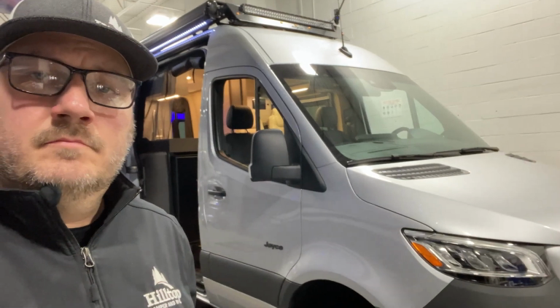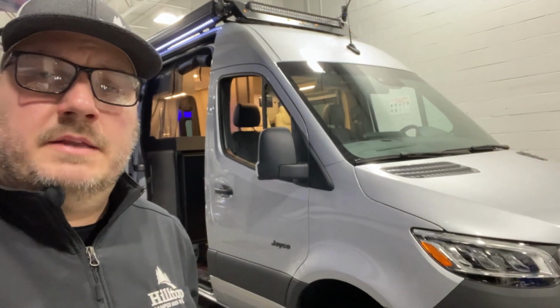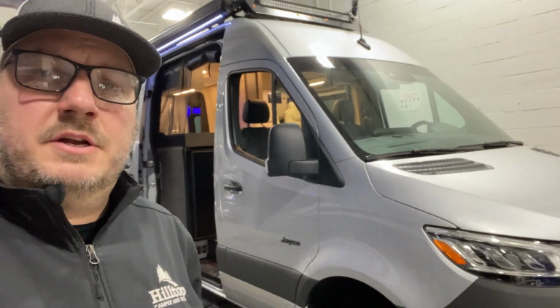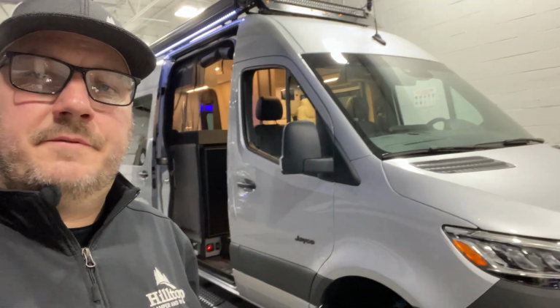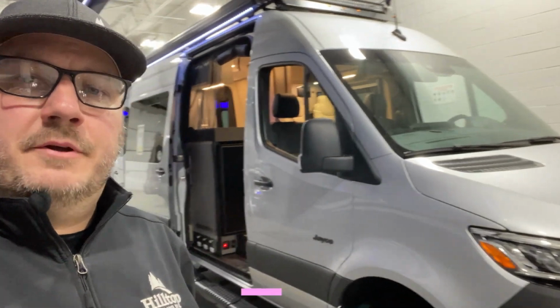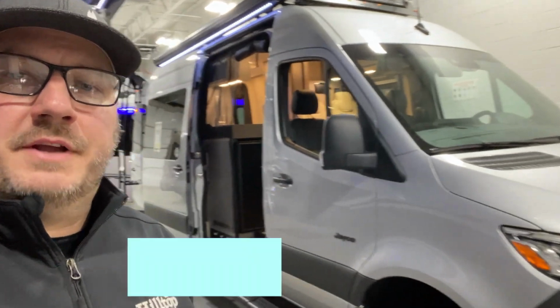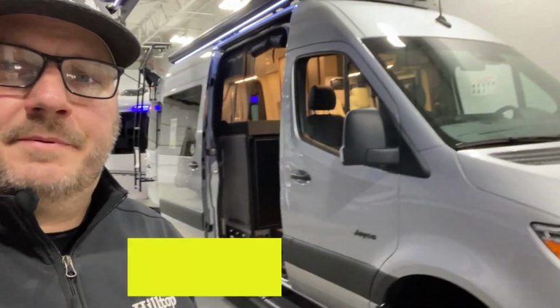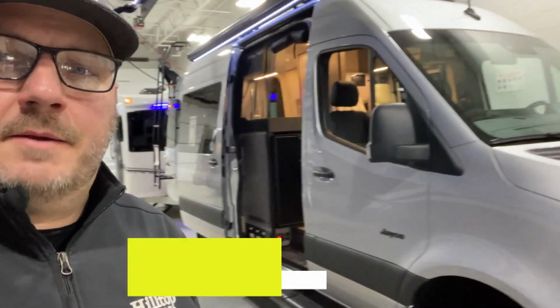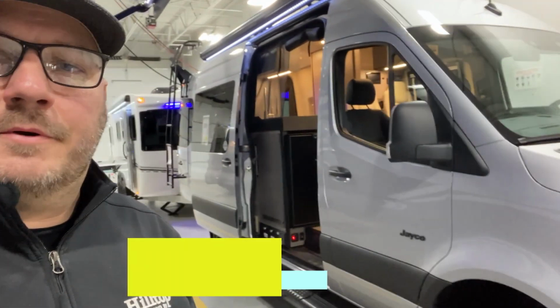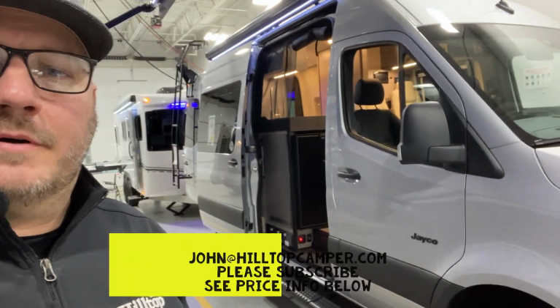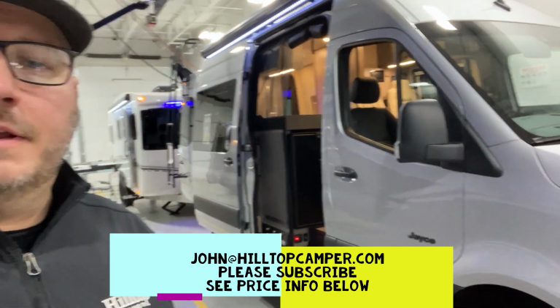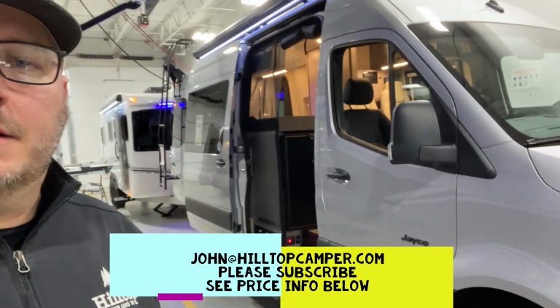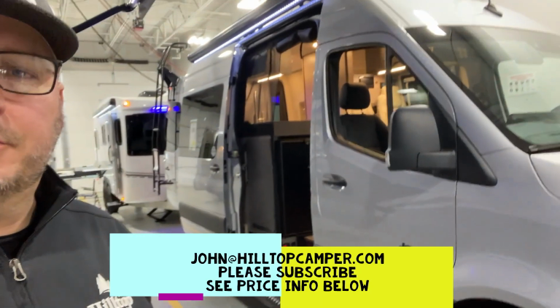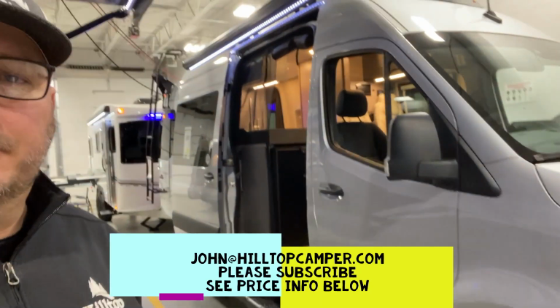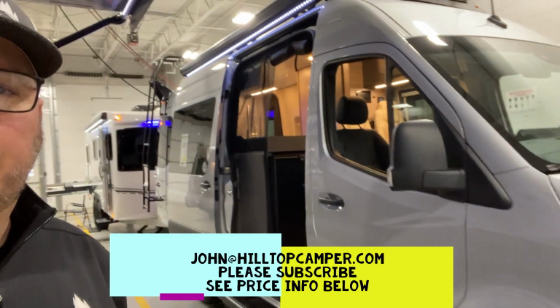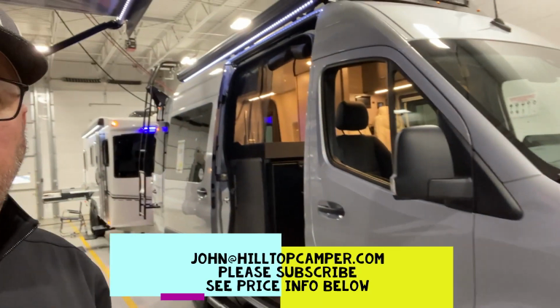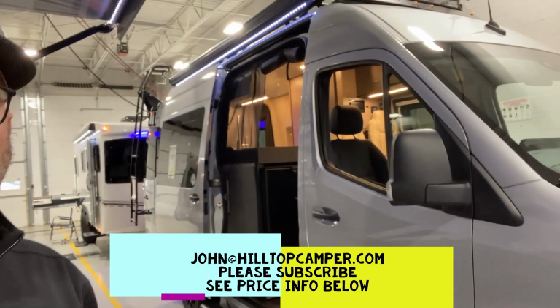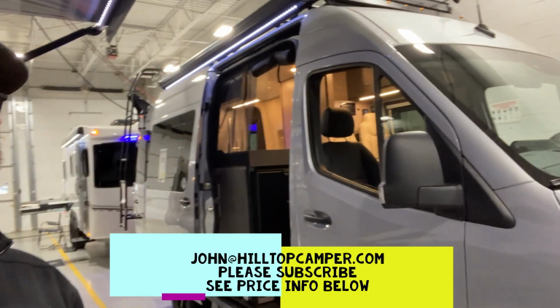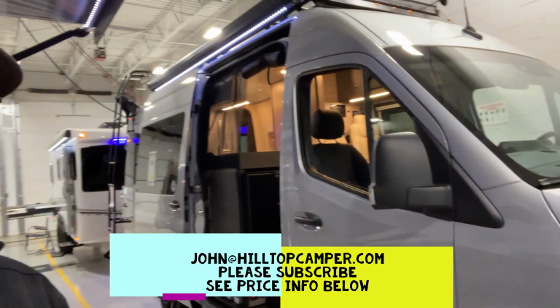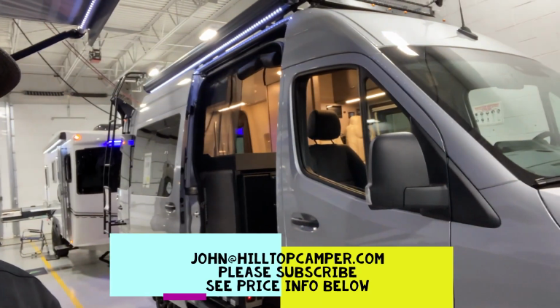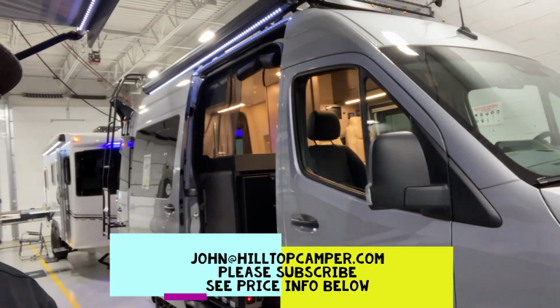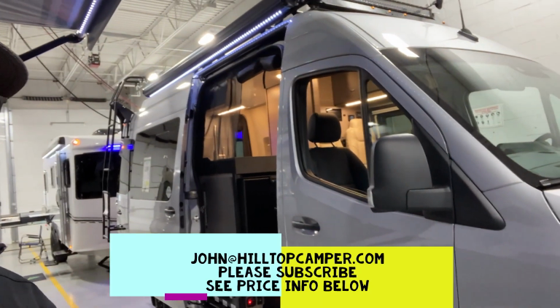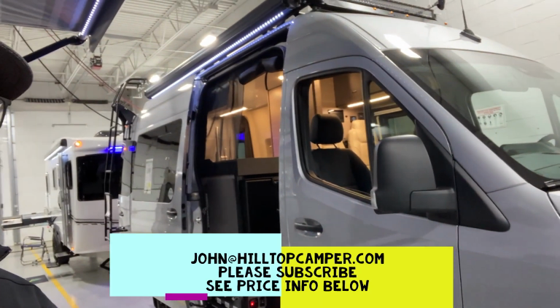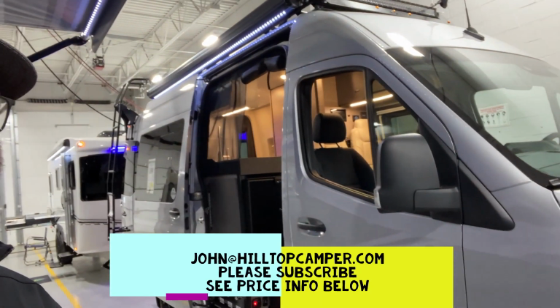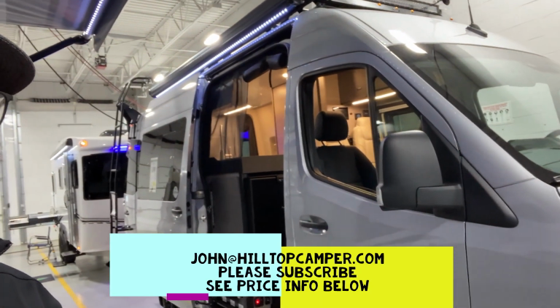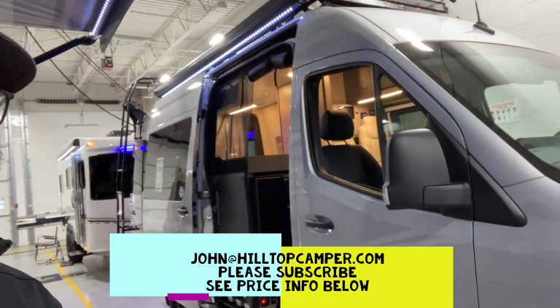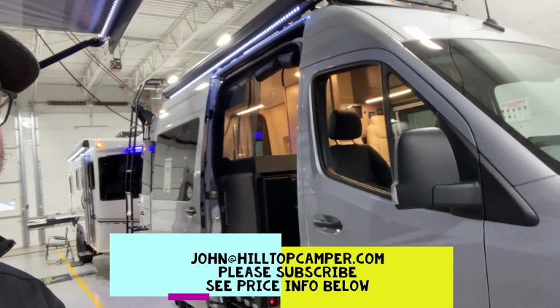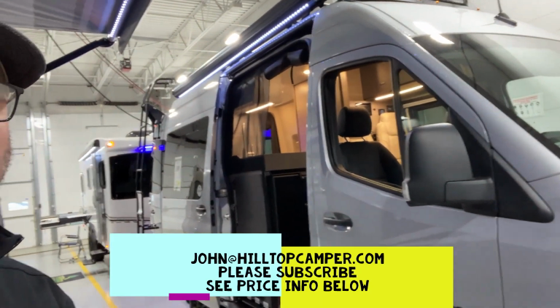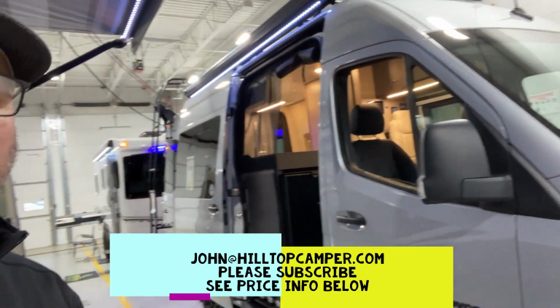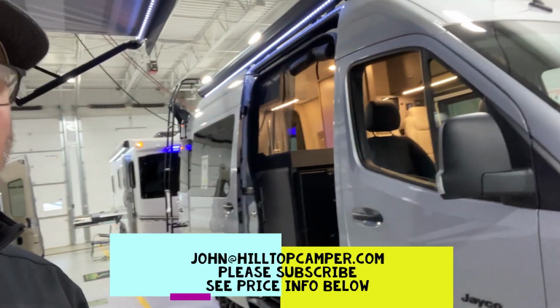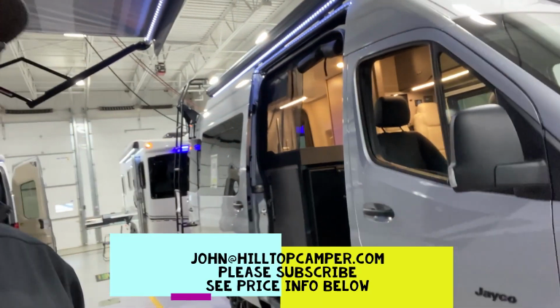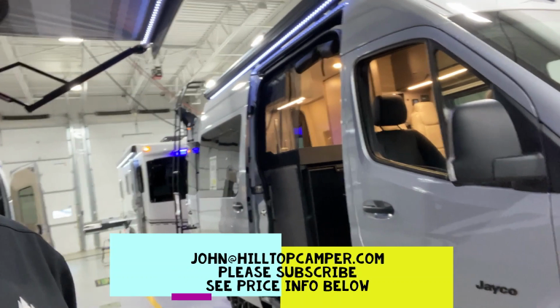Hey, John from Hilltop Camper and RV. Going to show you the 19Y, the Jayco Terrain.